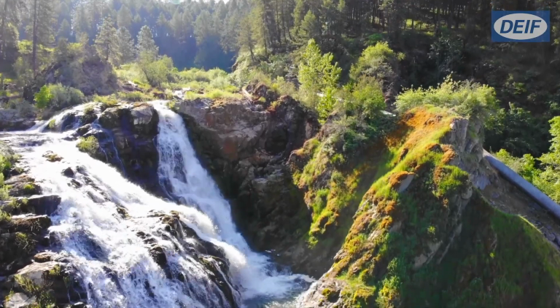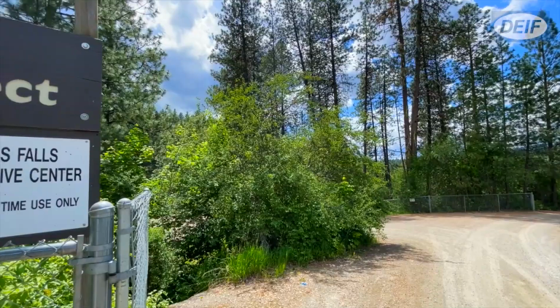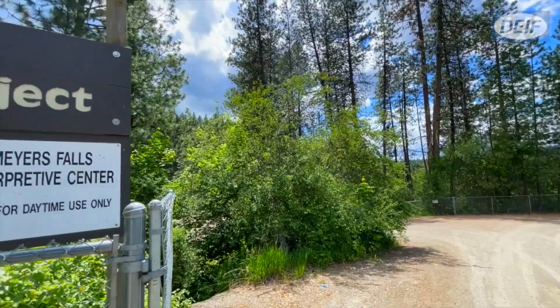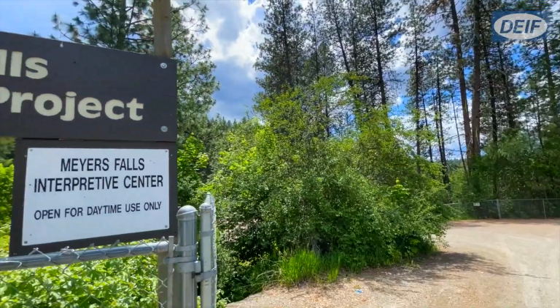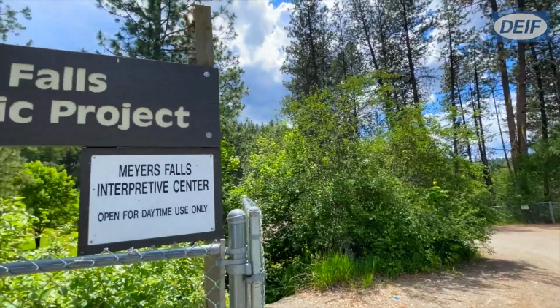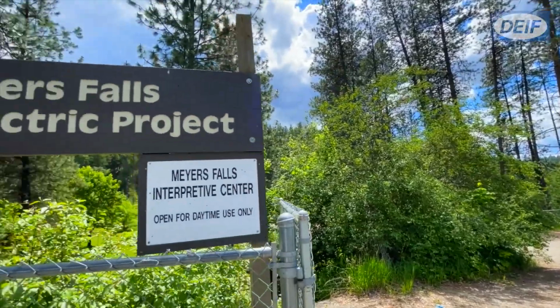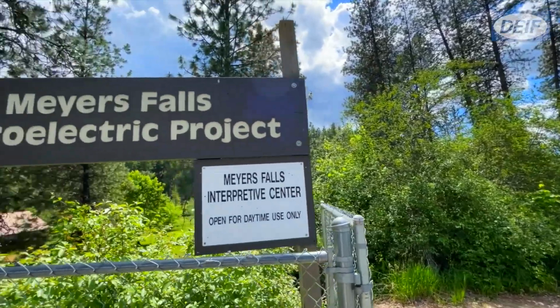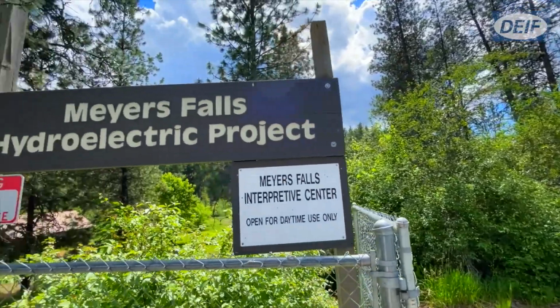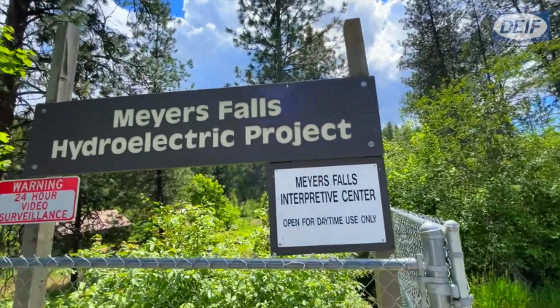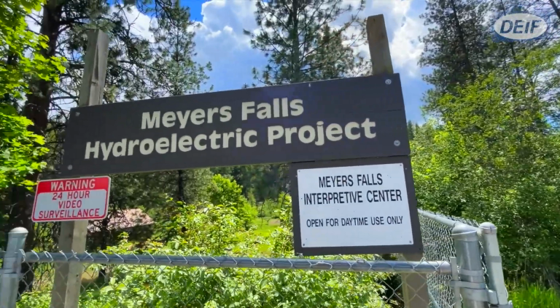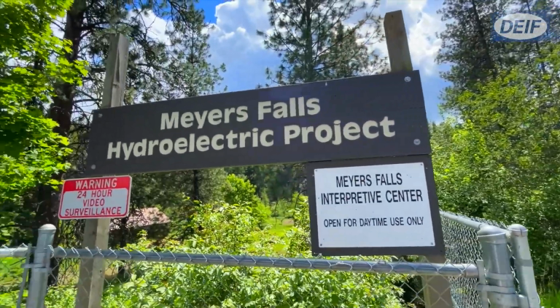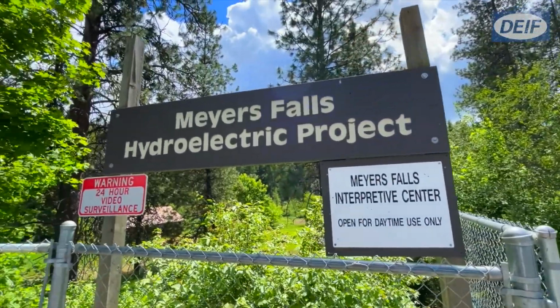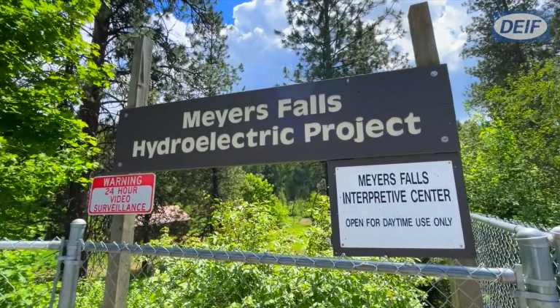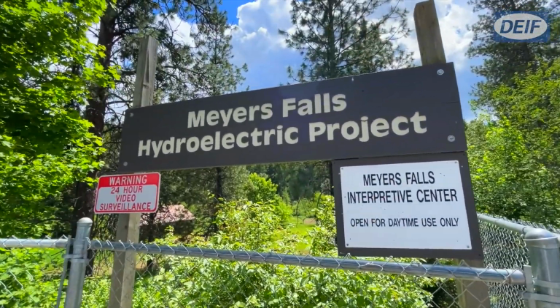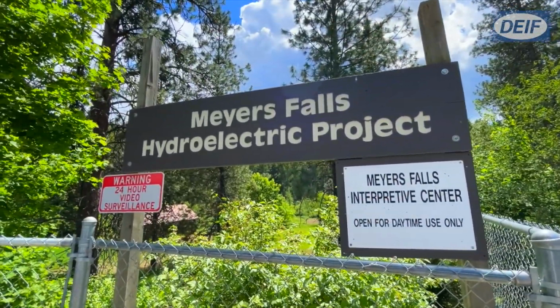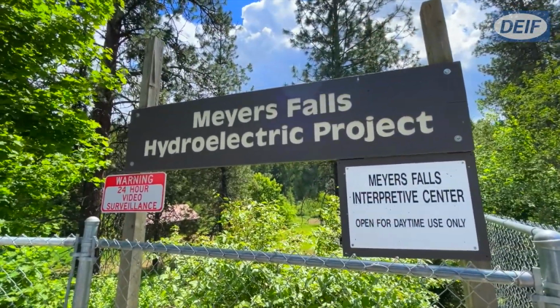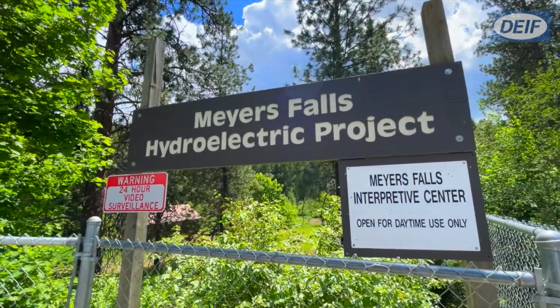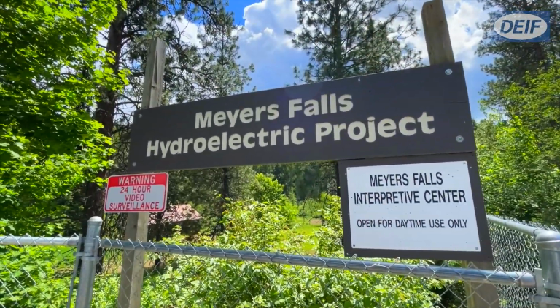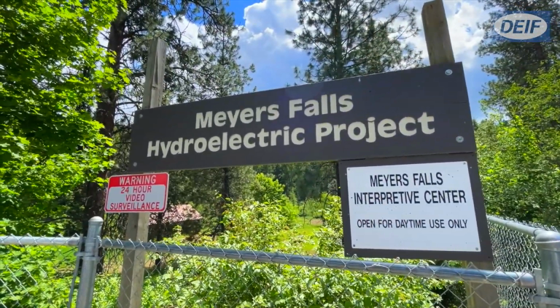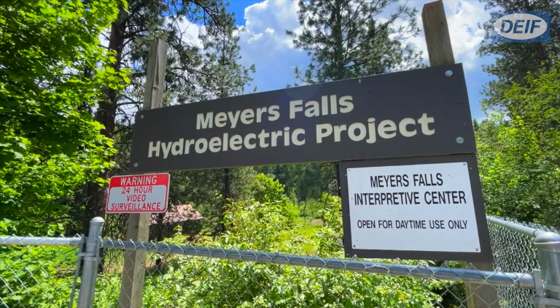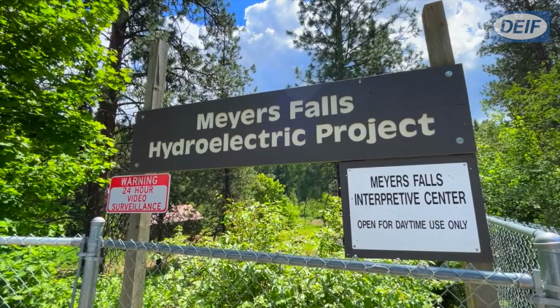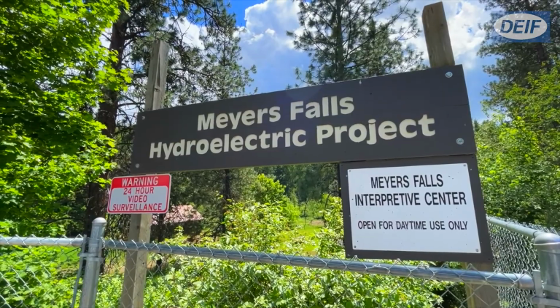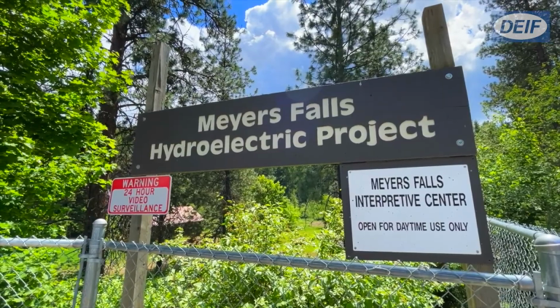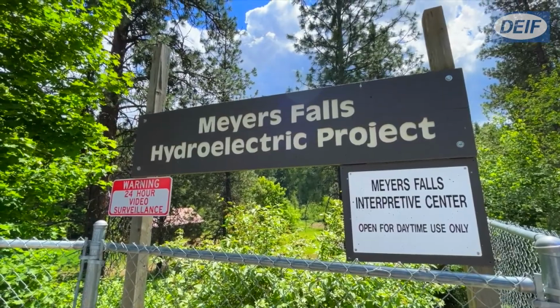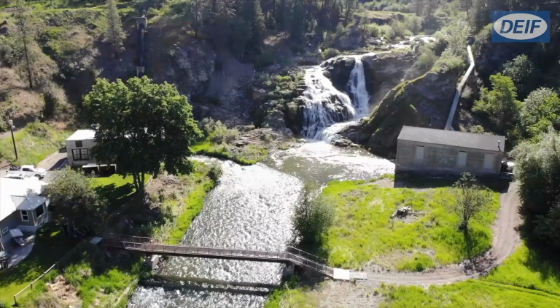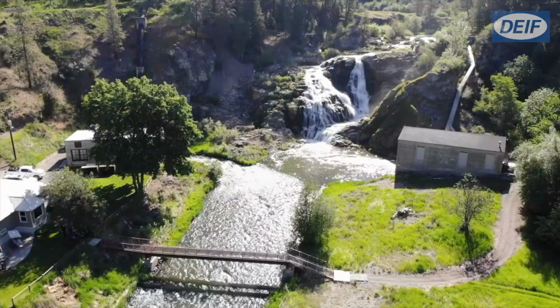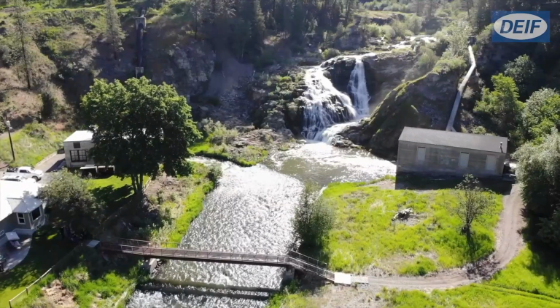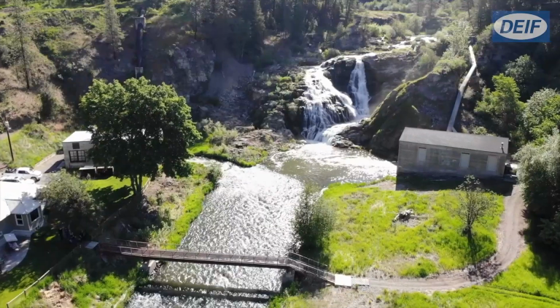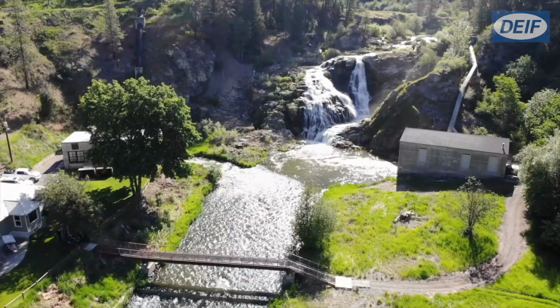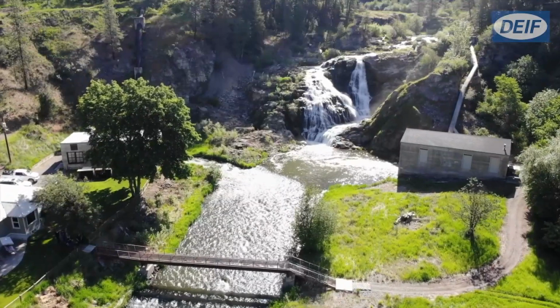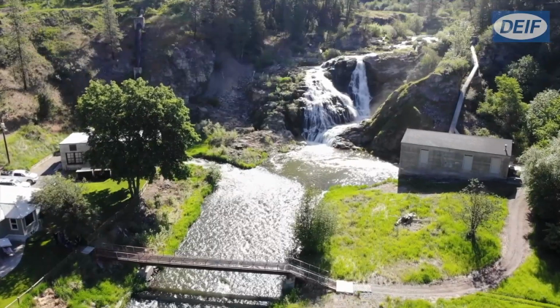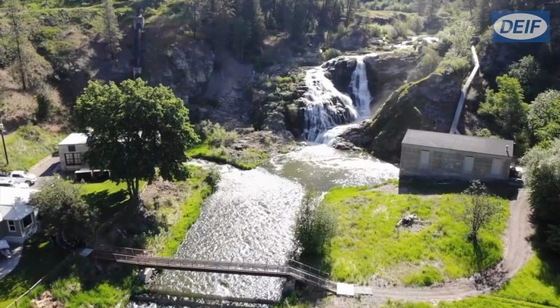Here we are in beautiful Kettle Falls, Washington at the Myers Falls hydropower plant.